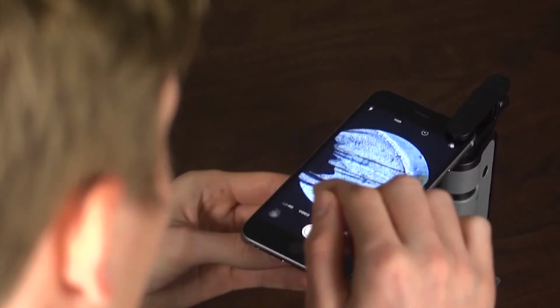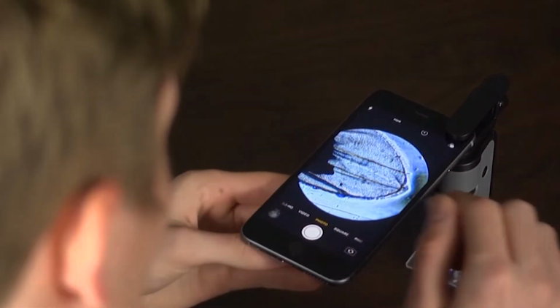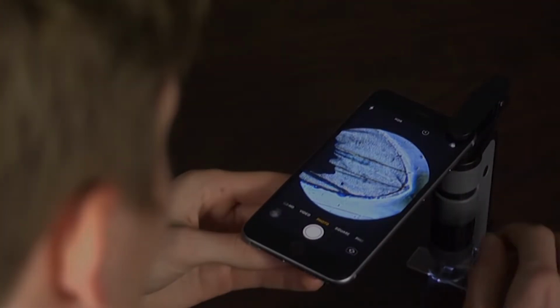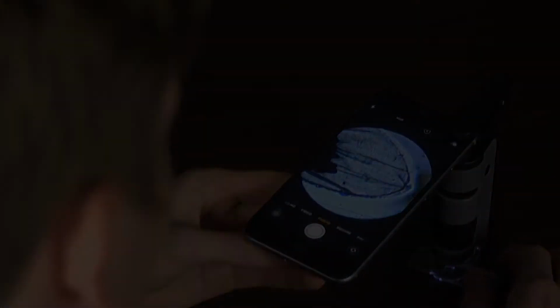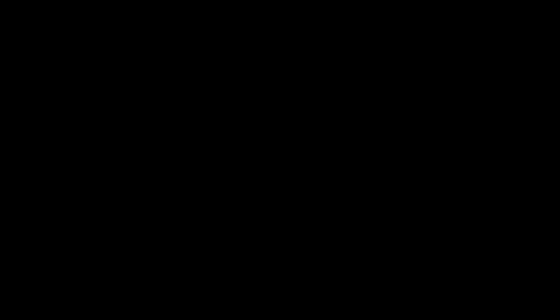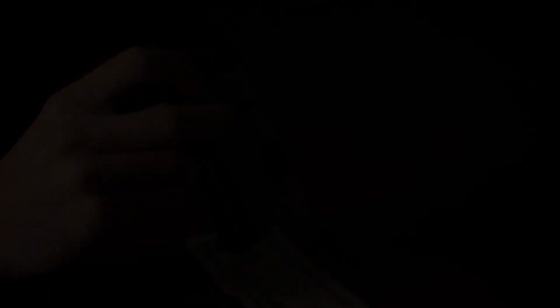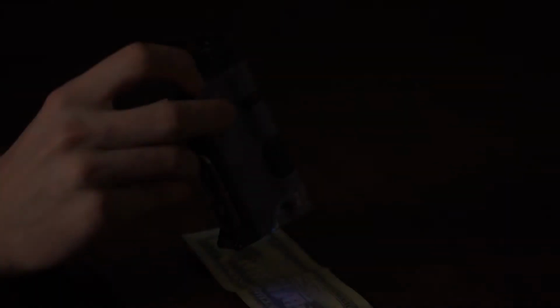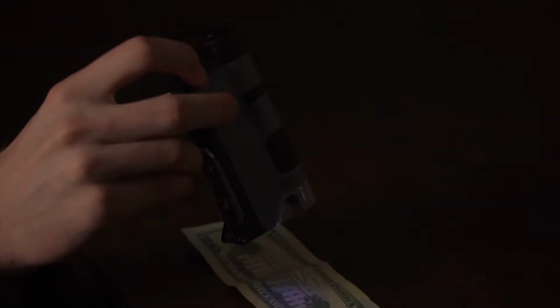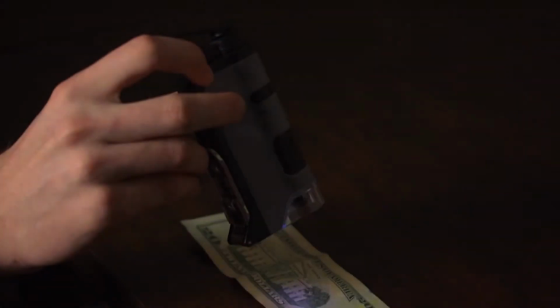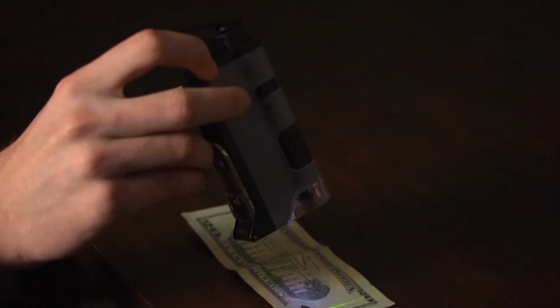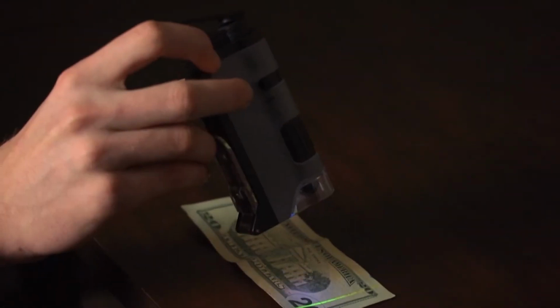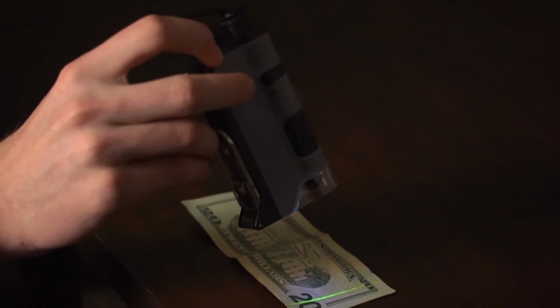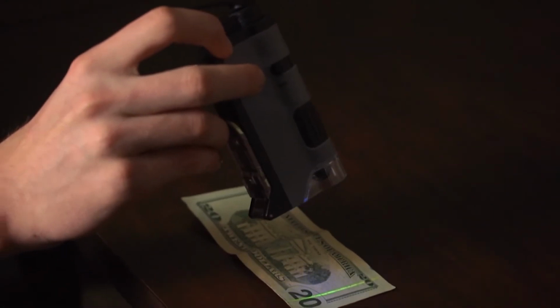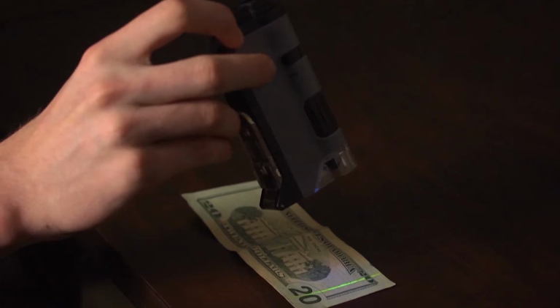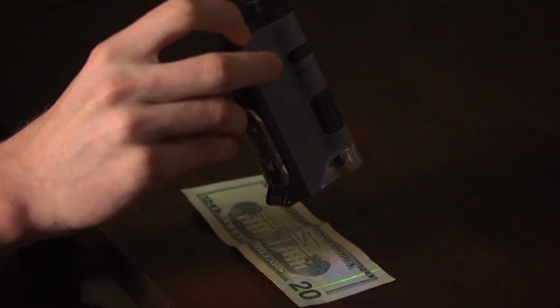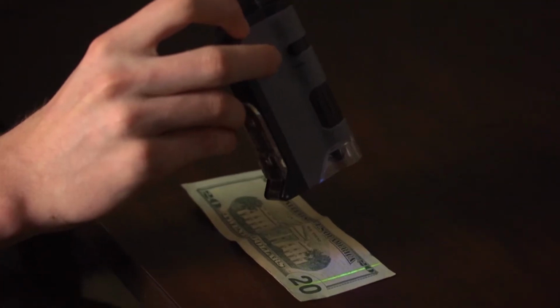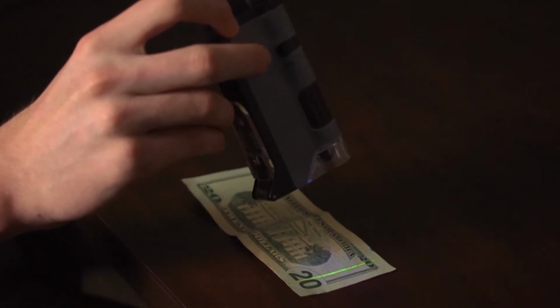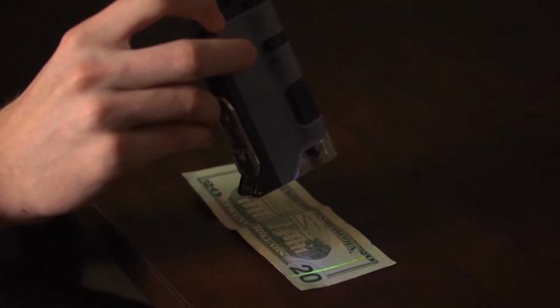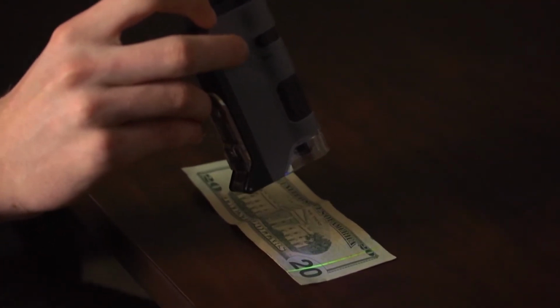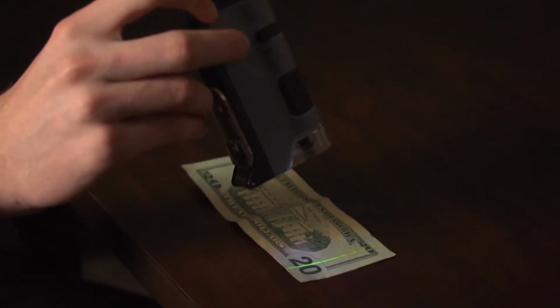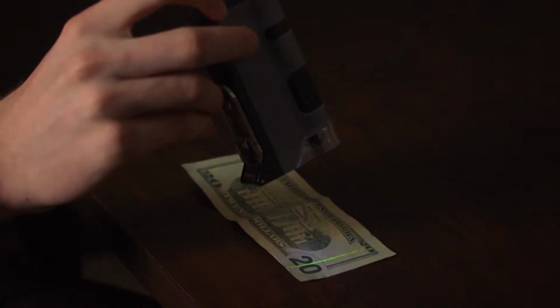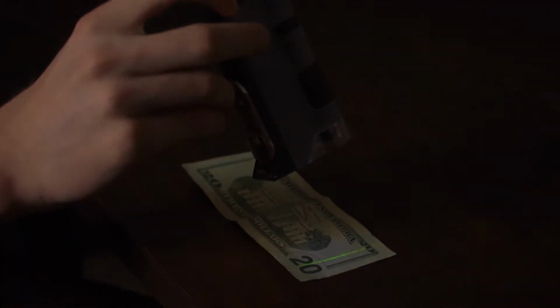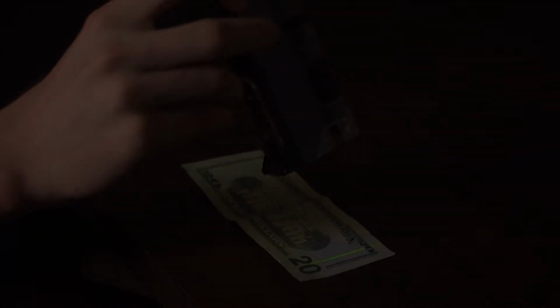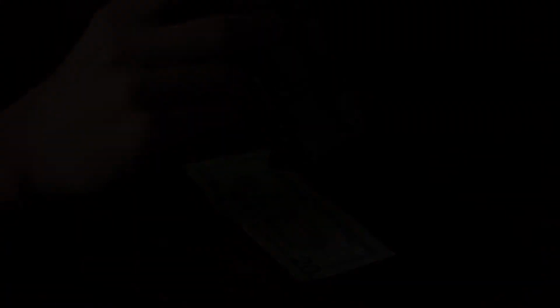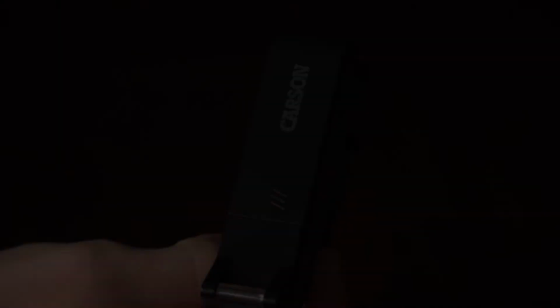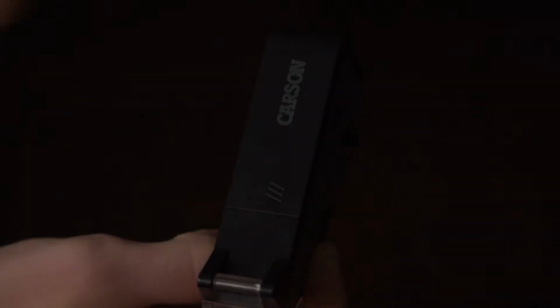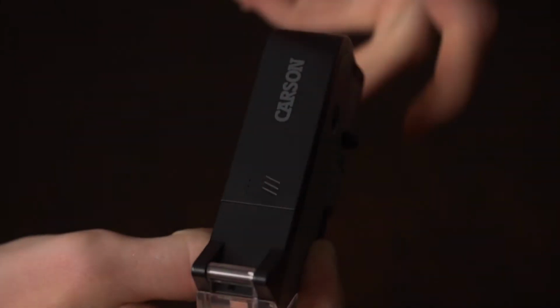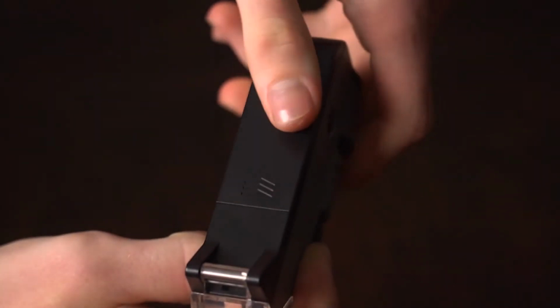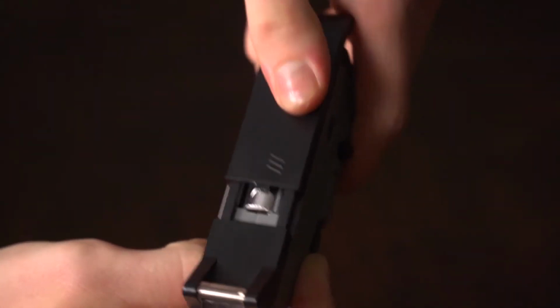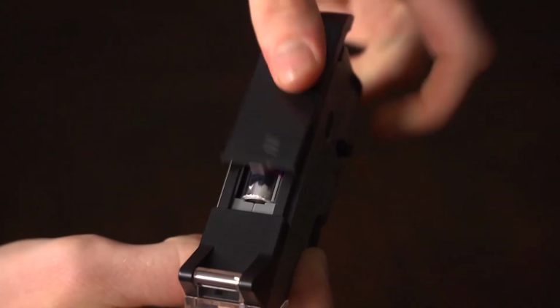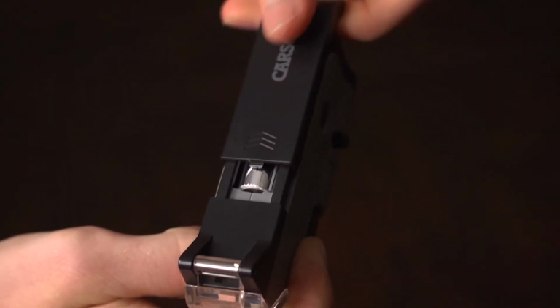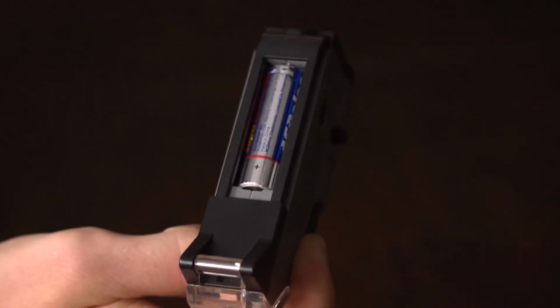Built into the body is a cool UV light that will allow you to see things like hidden print on currency. The MicroFlip uses one AA battery.